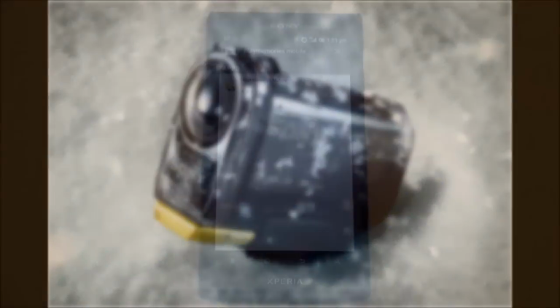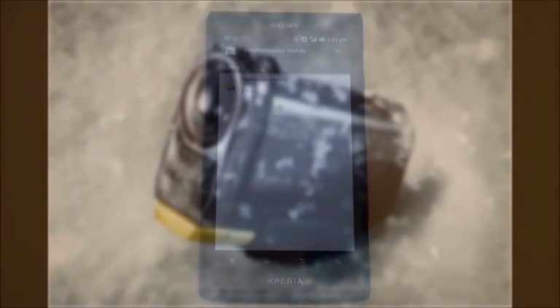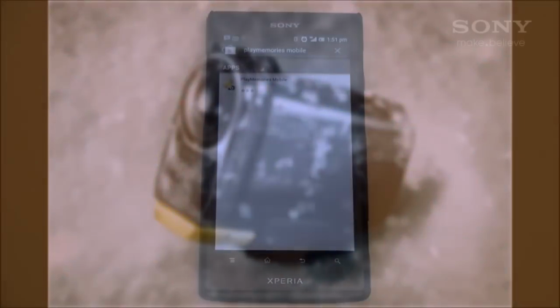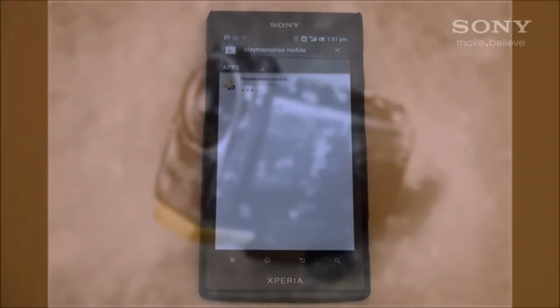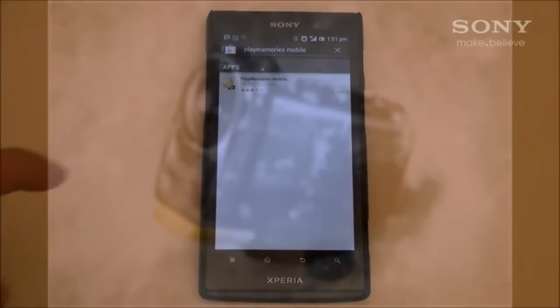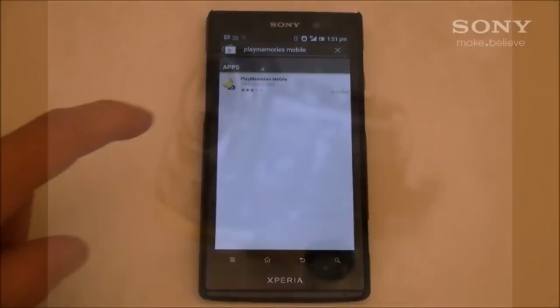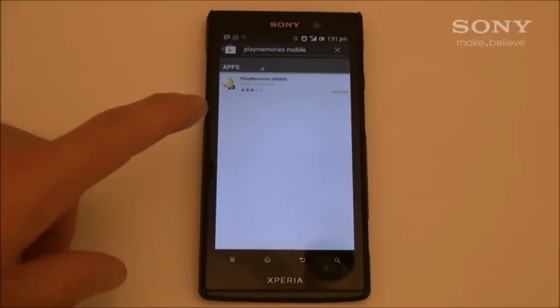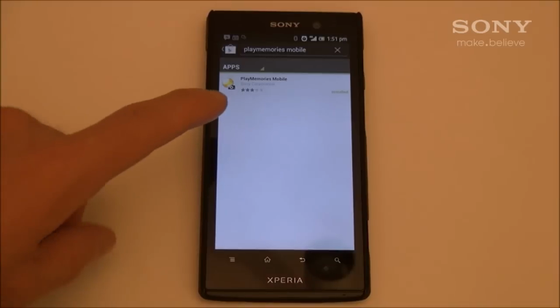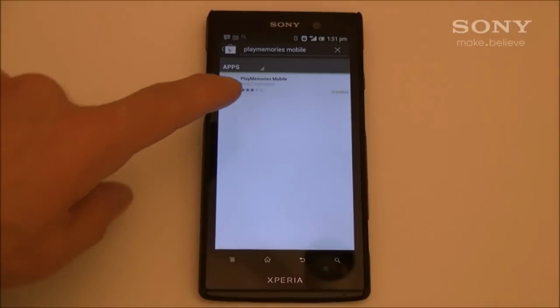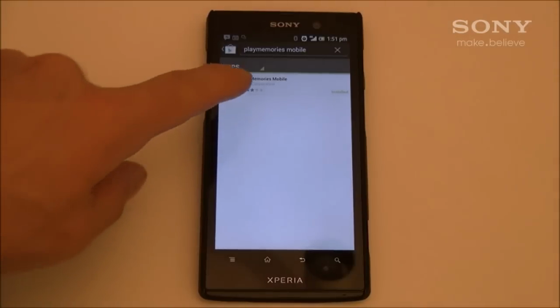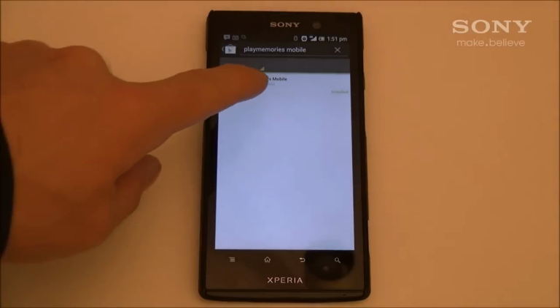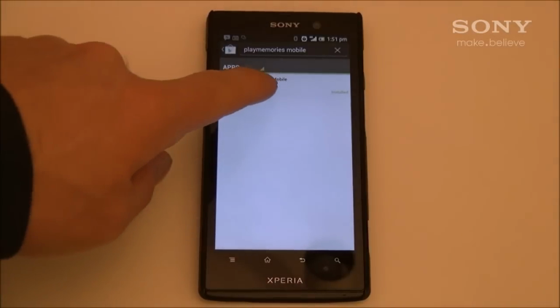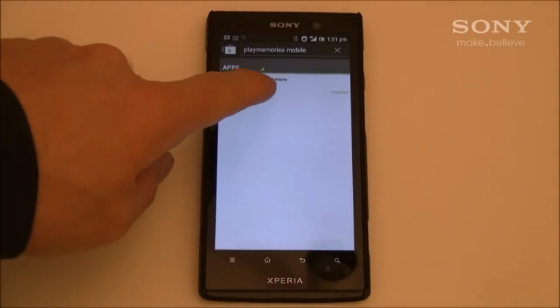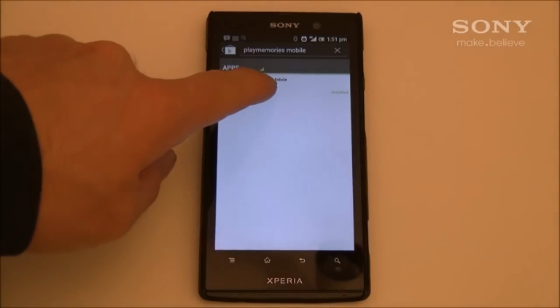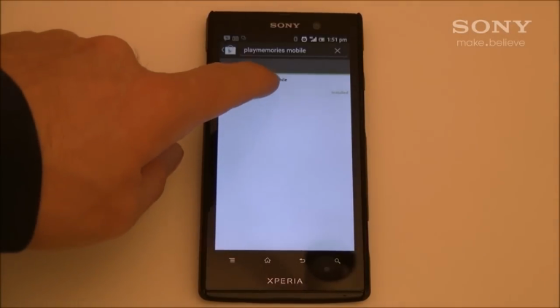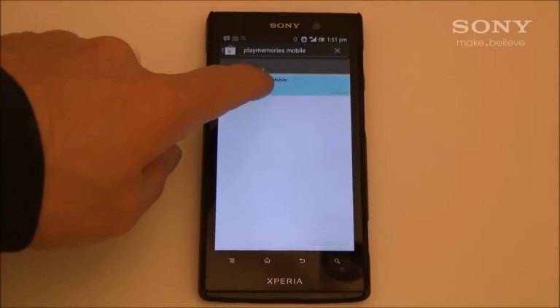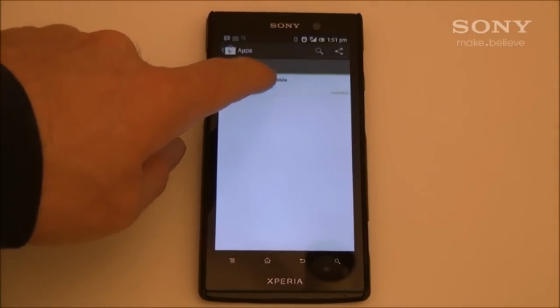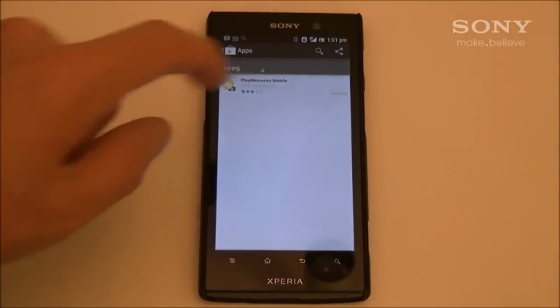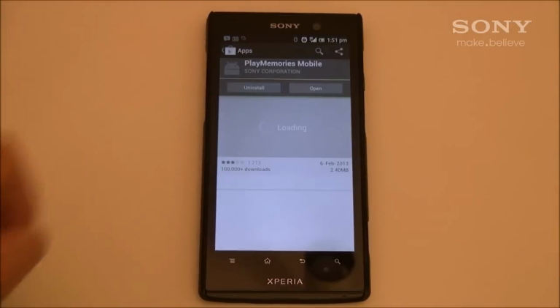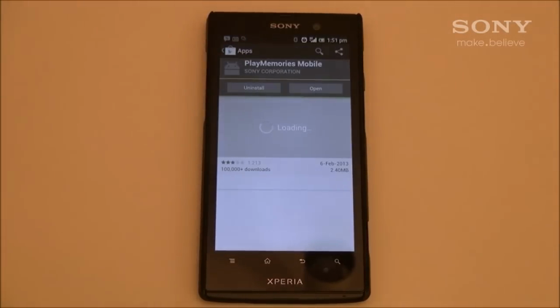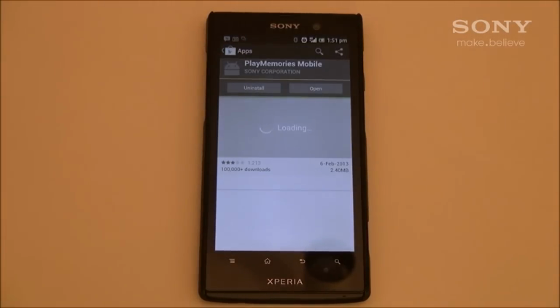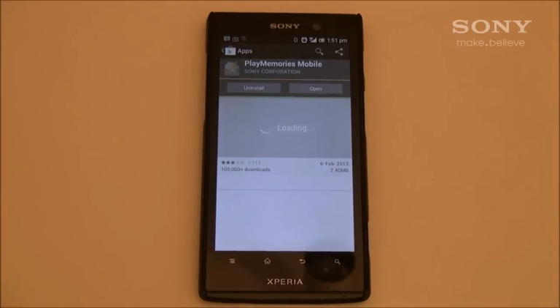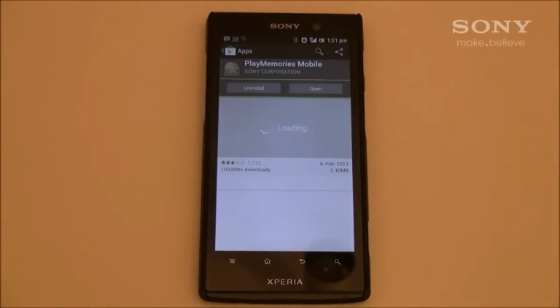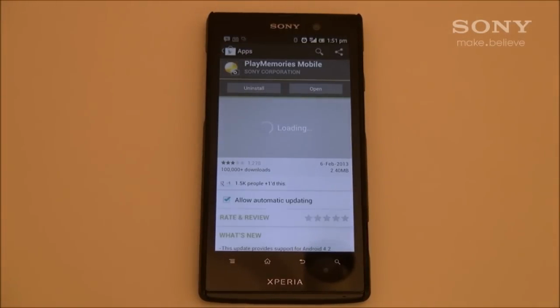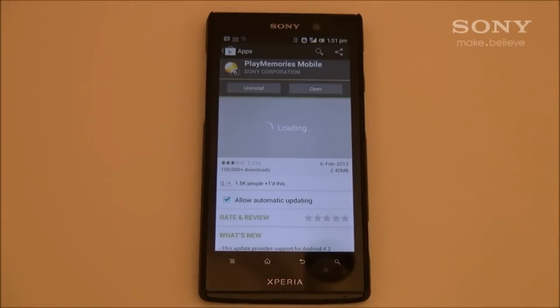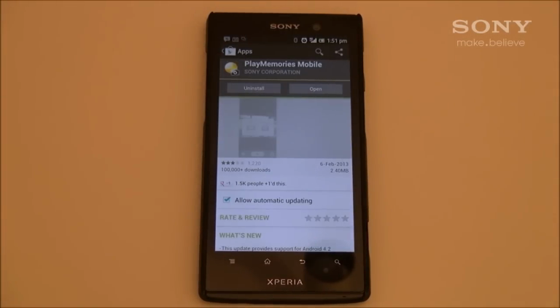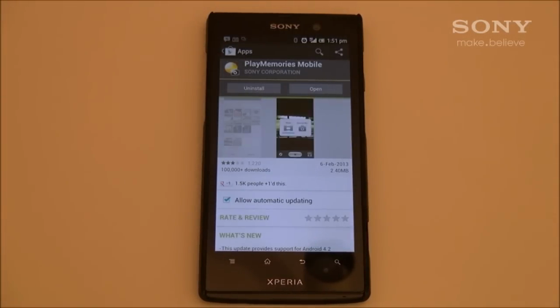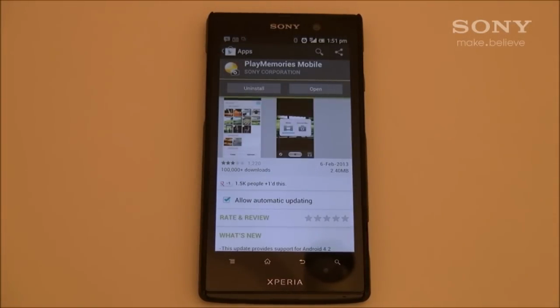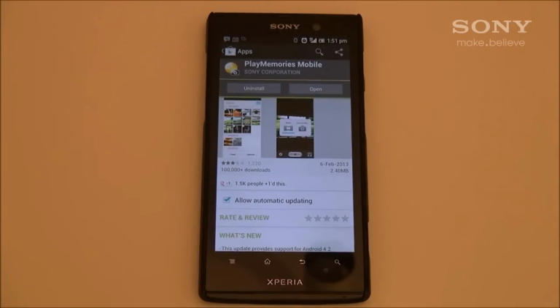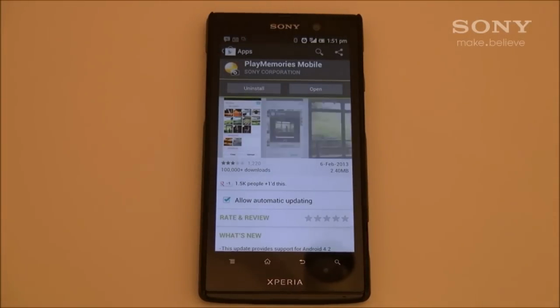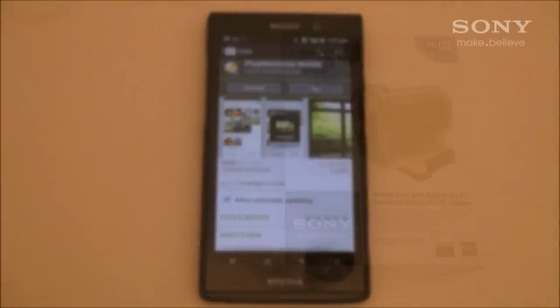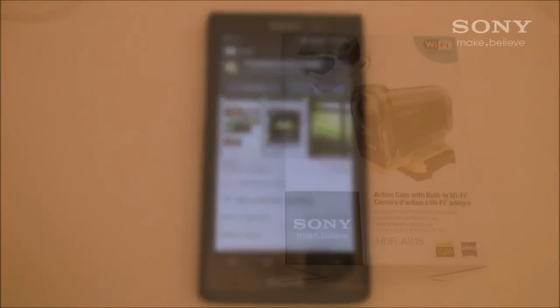Start out by going into the Google Play Store and searching PlayMemories Mobile. Download and install that app.